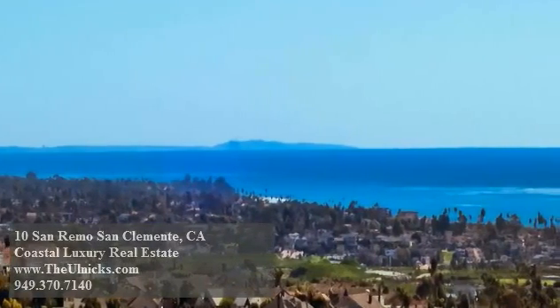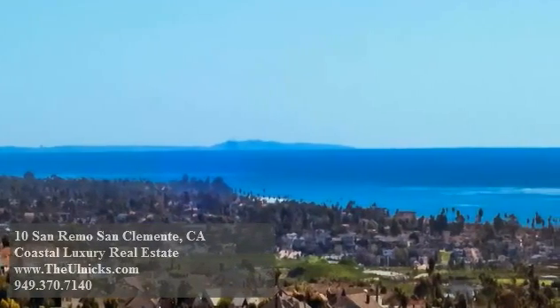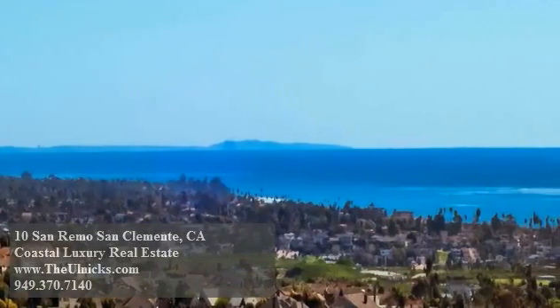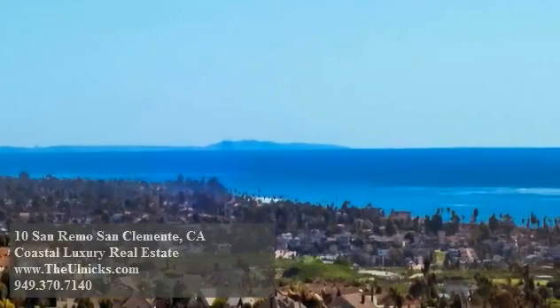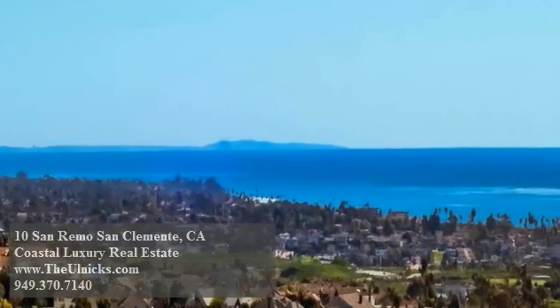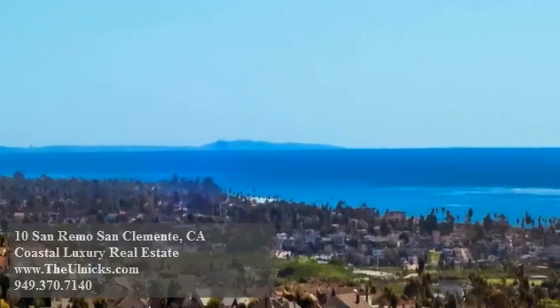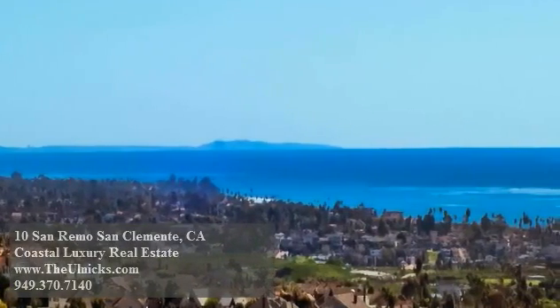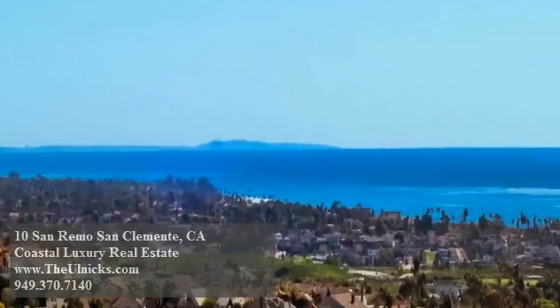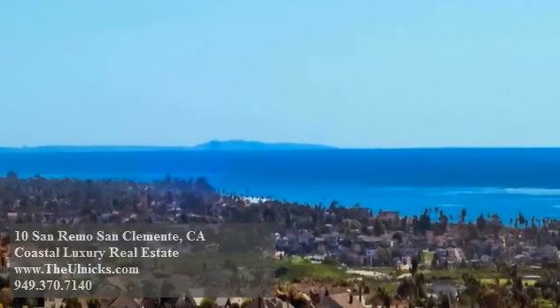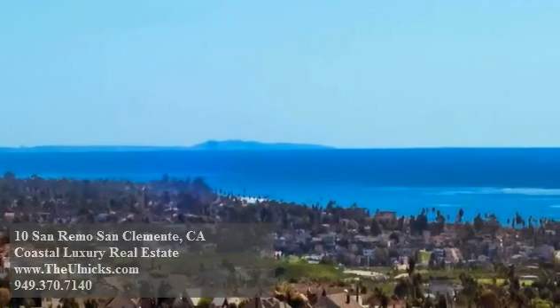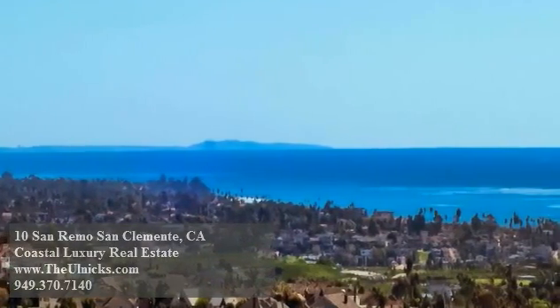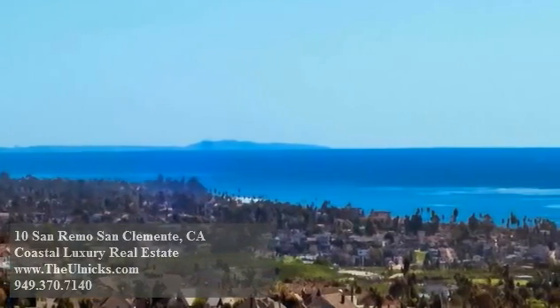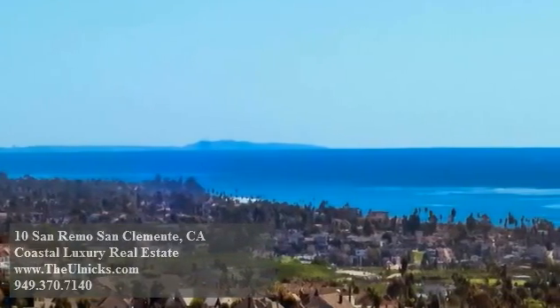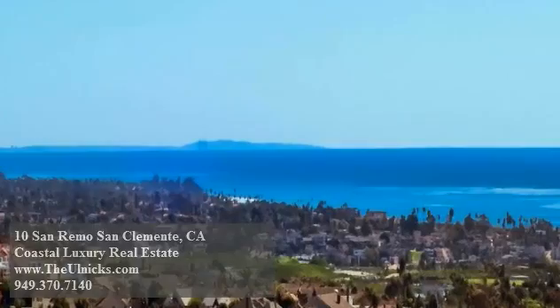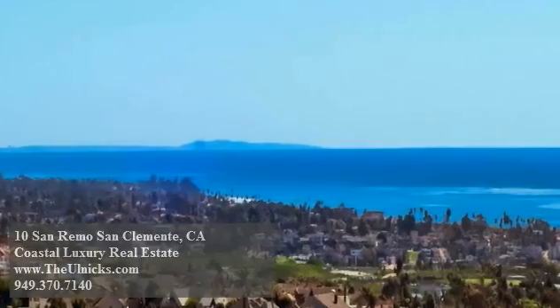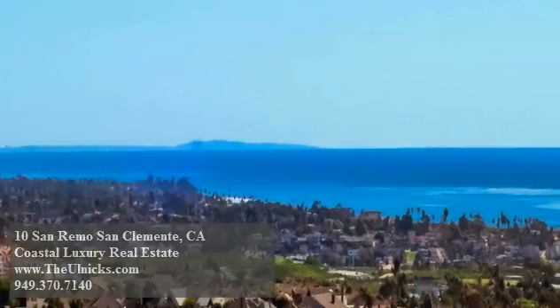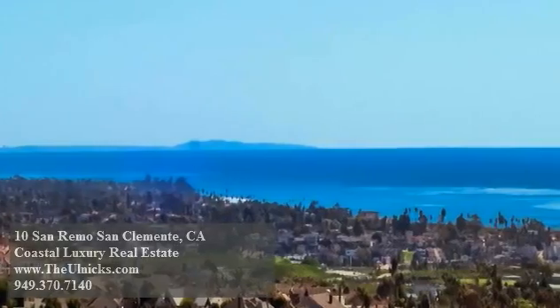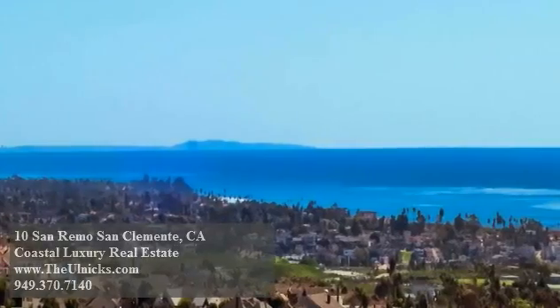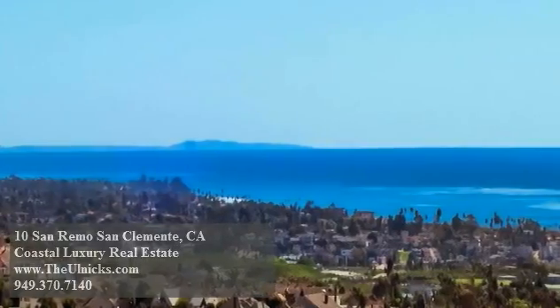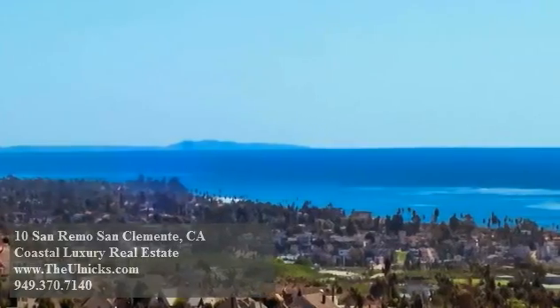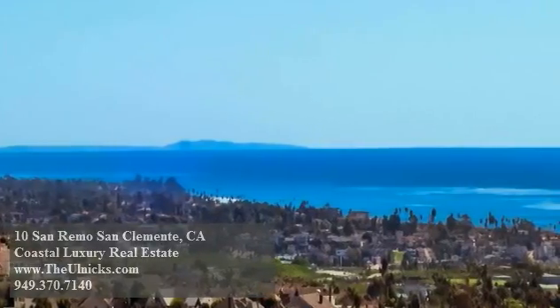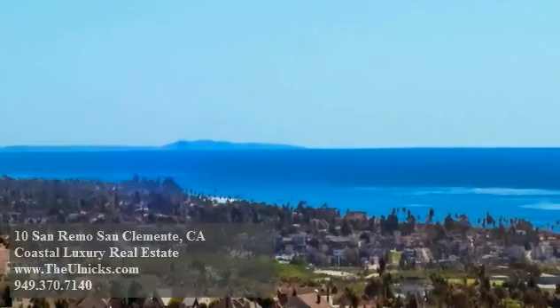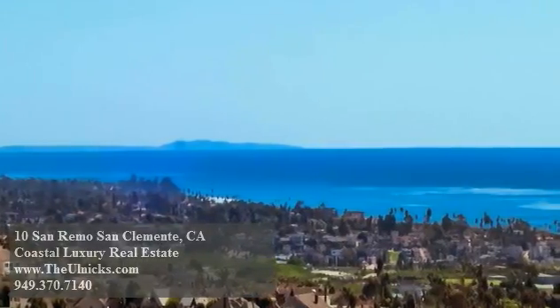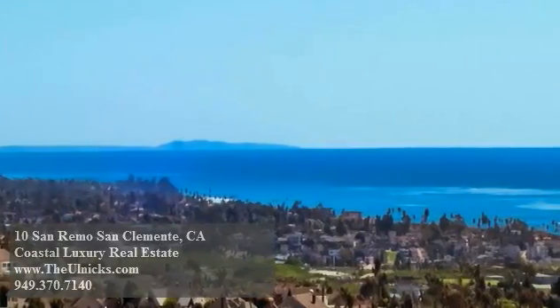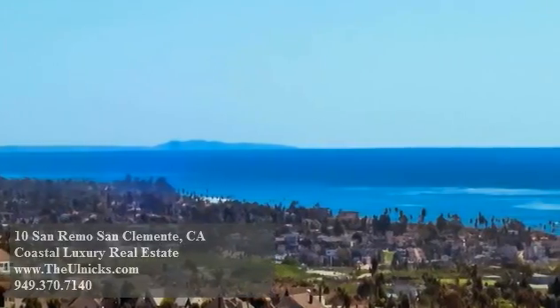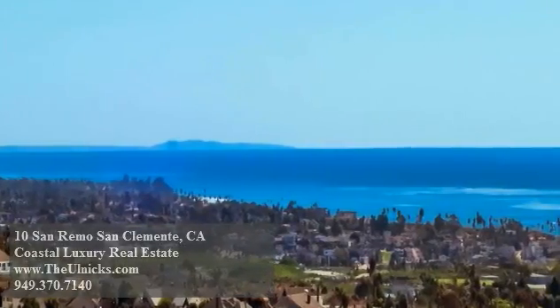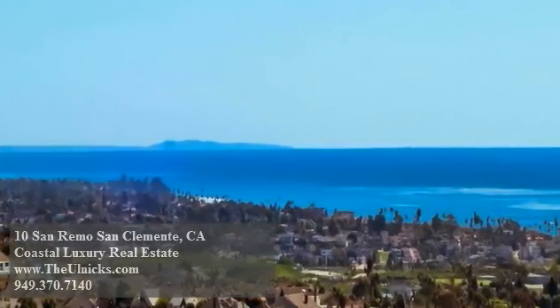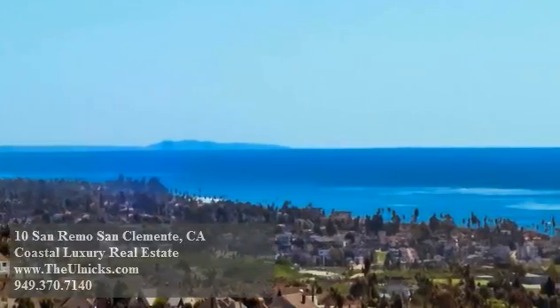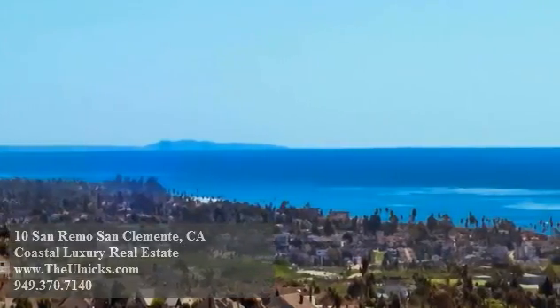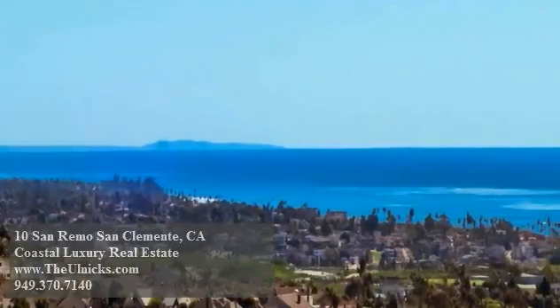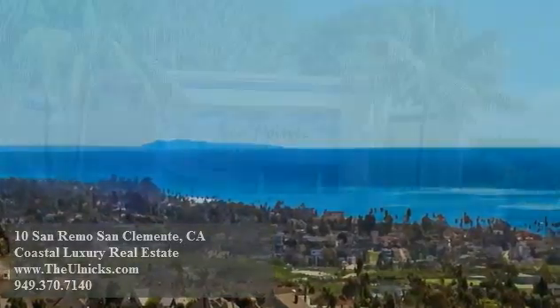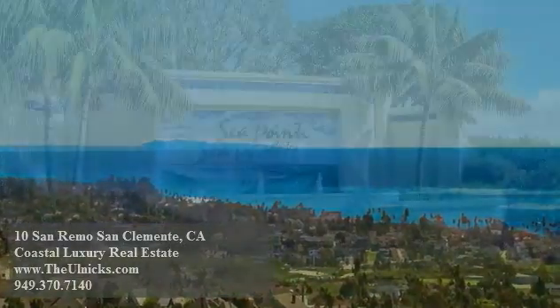This is California living at its finest. Call today to schedule your private tour of this grand estate.